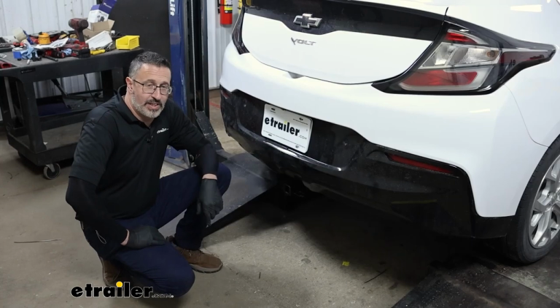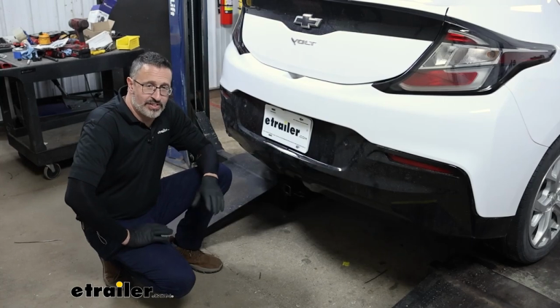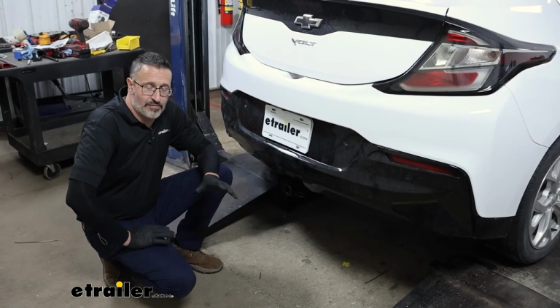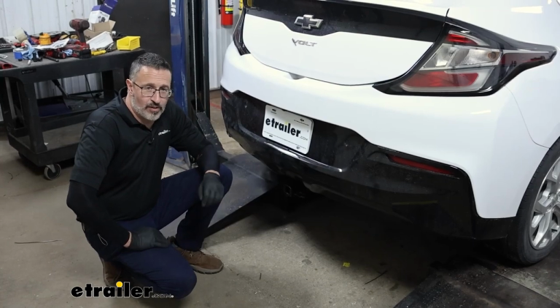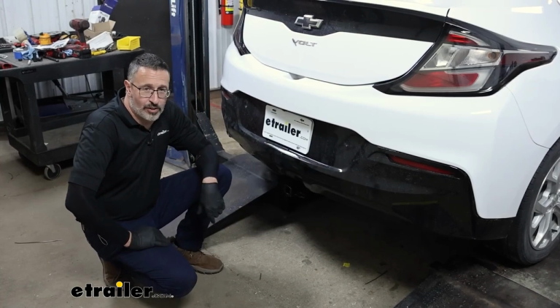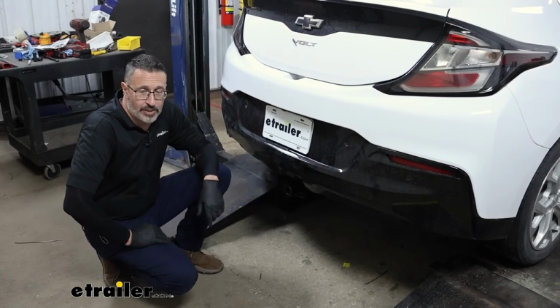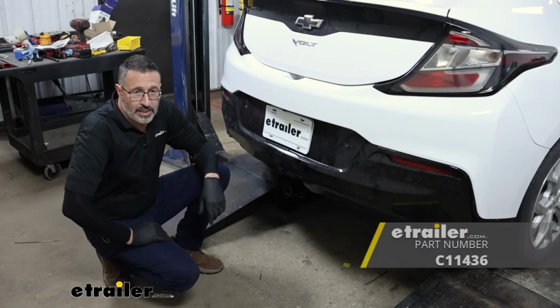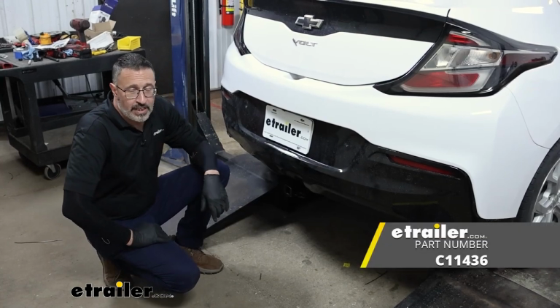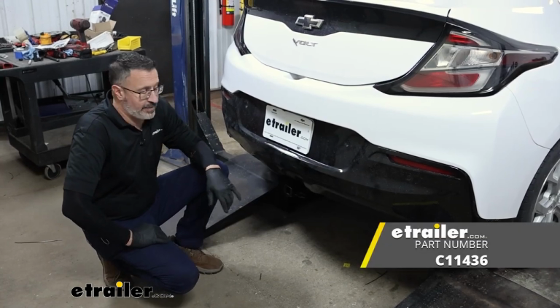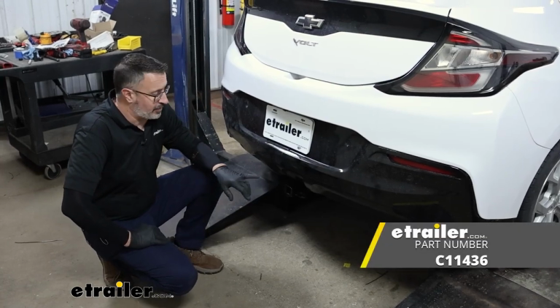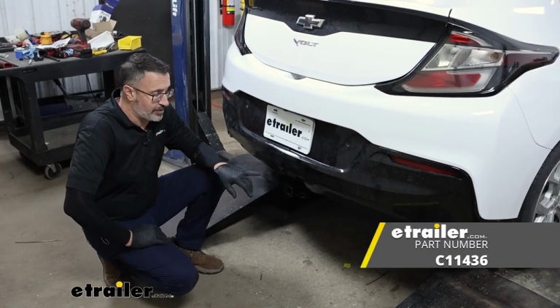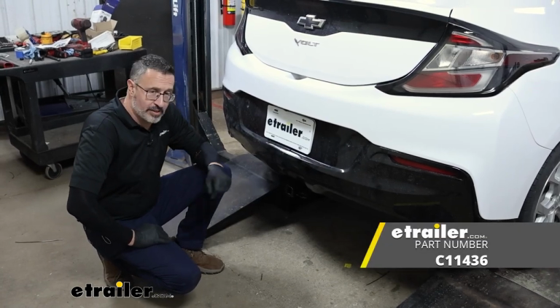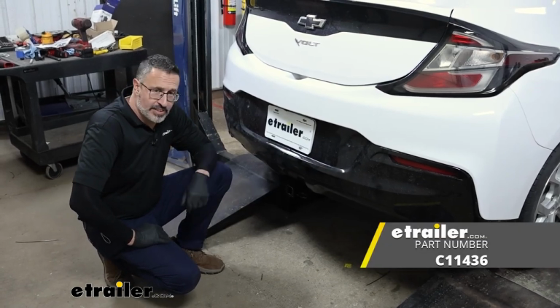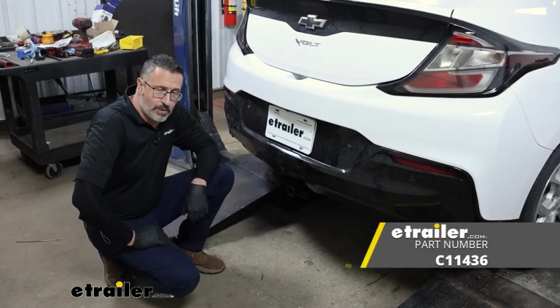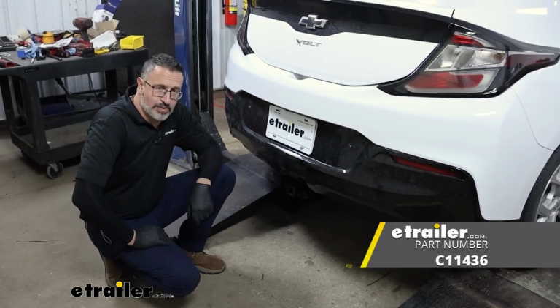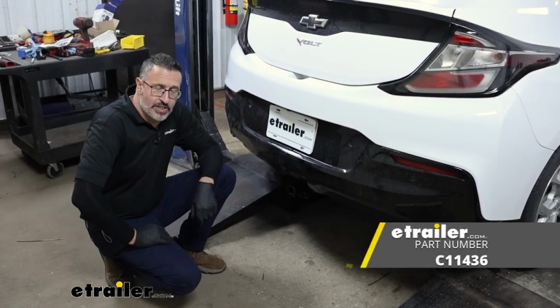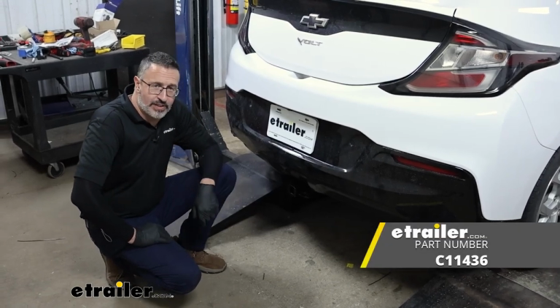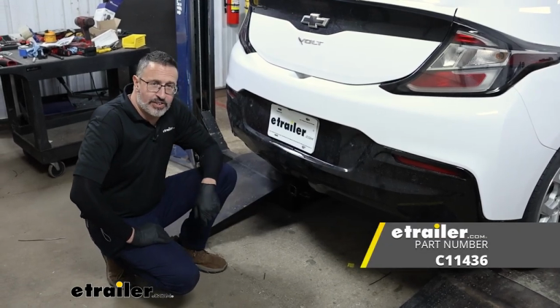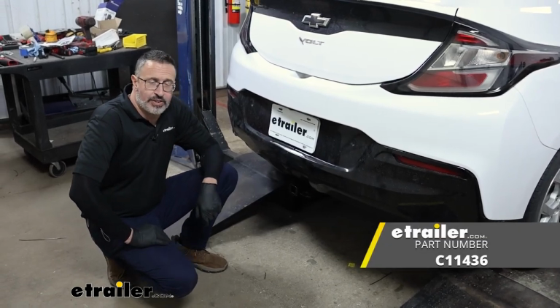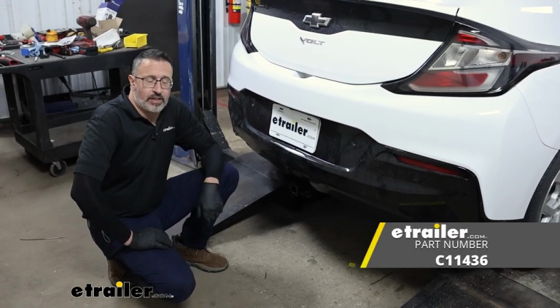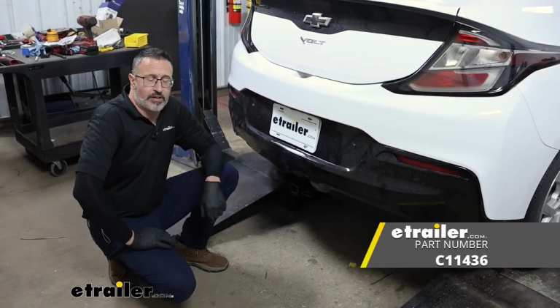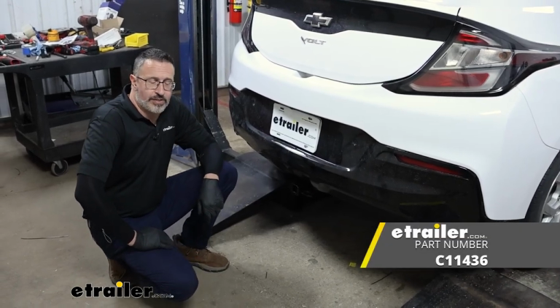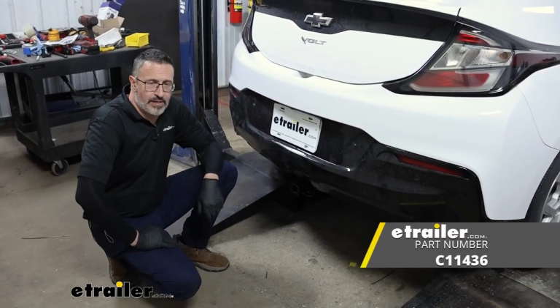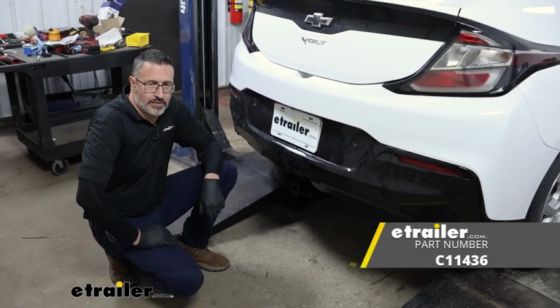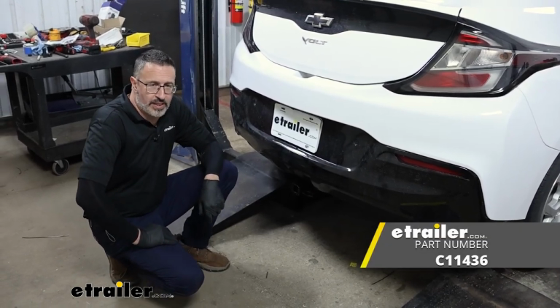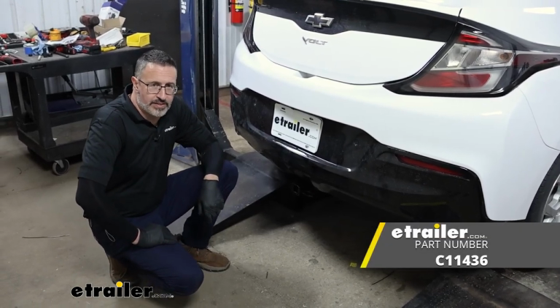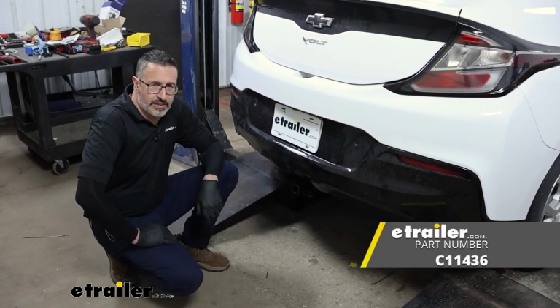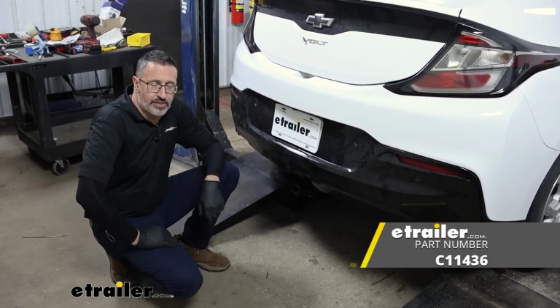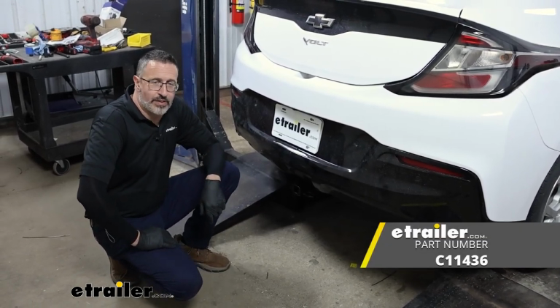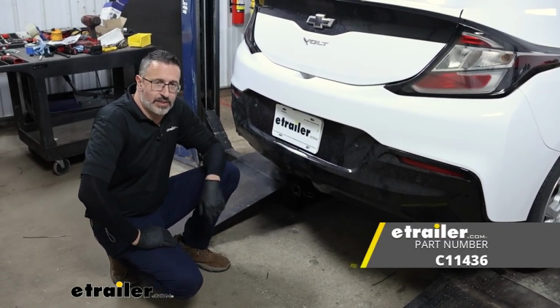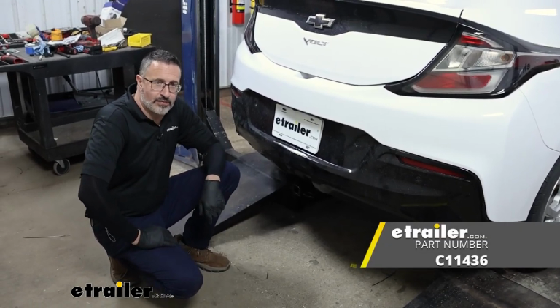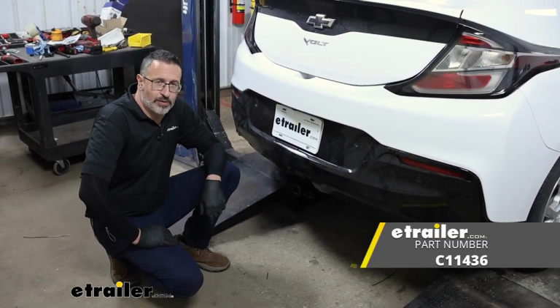And that's it for our look at the Curt Class 1 receiver hitch on our 2019 Chevrolet Volt.